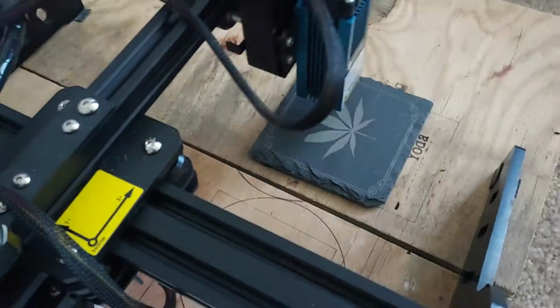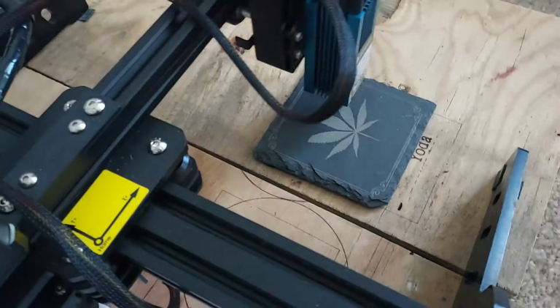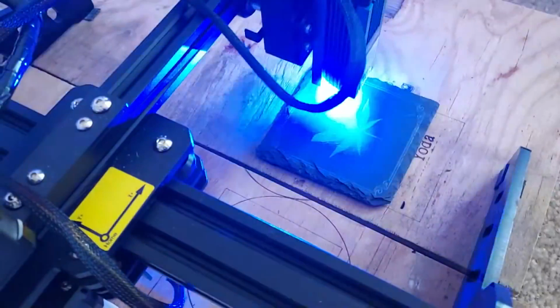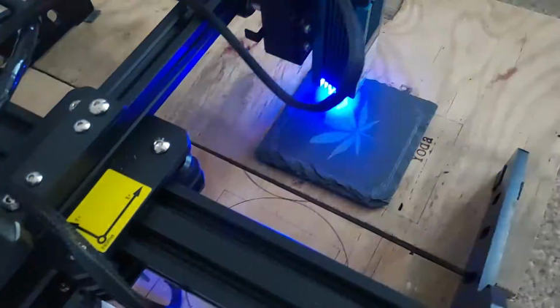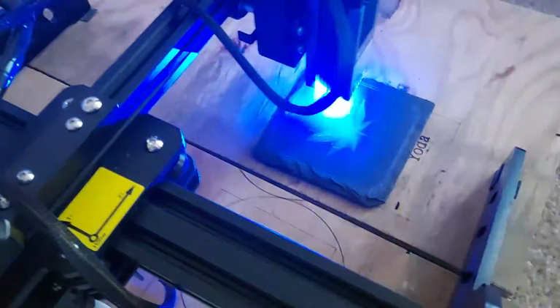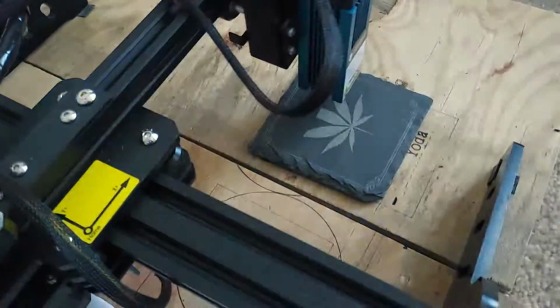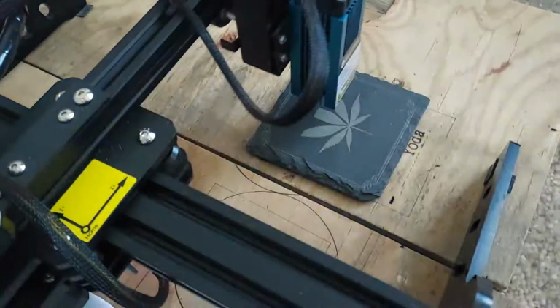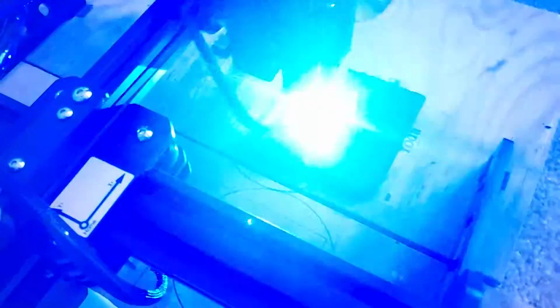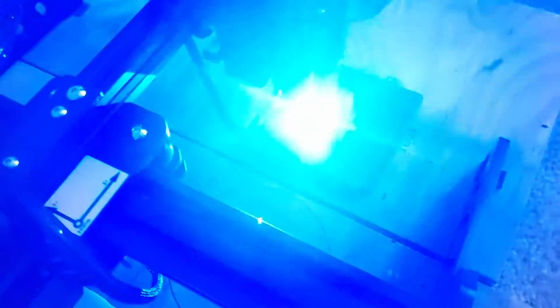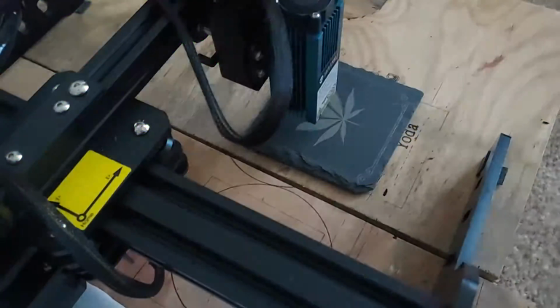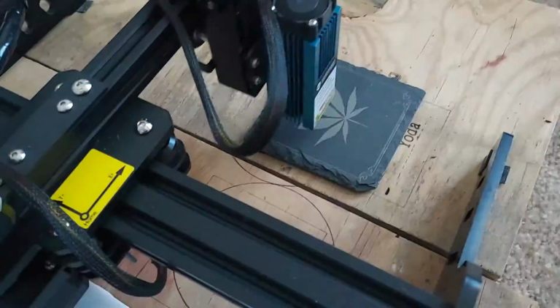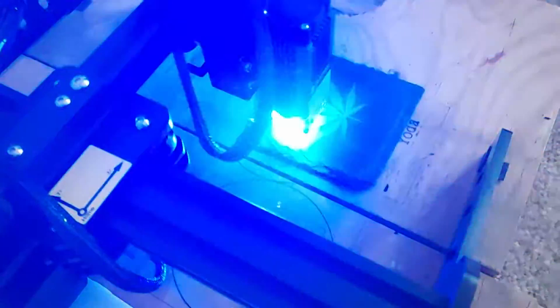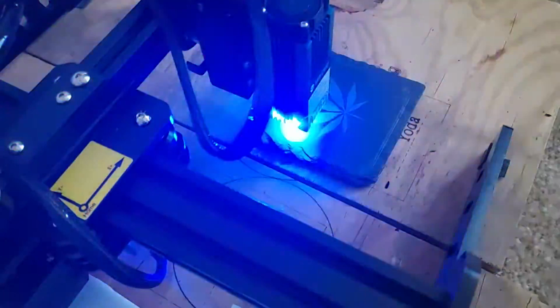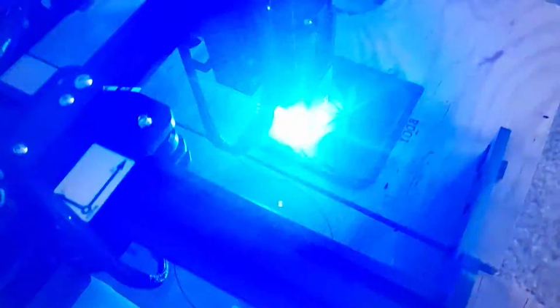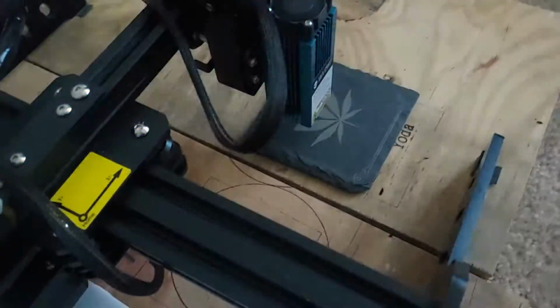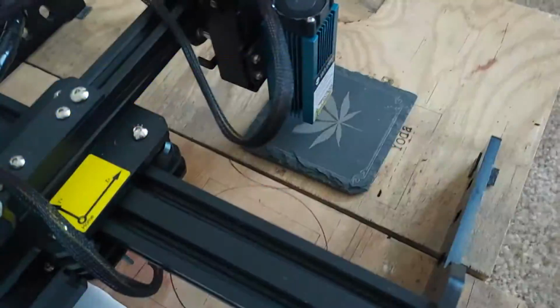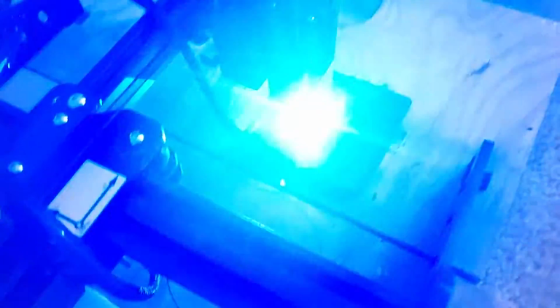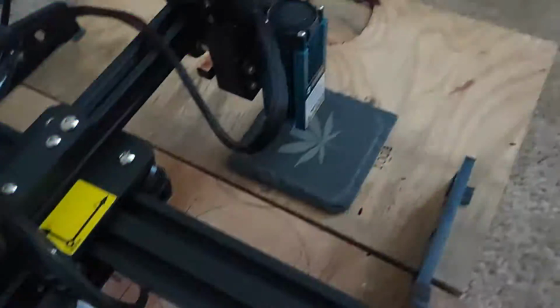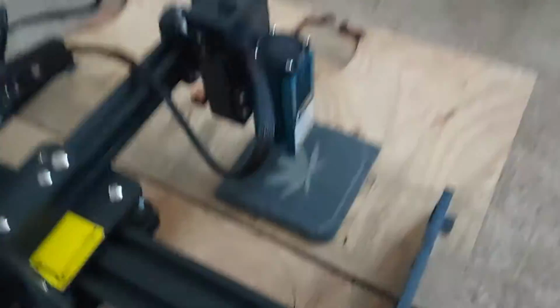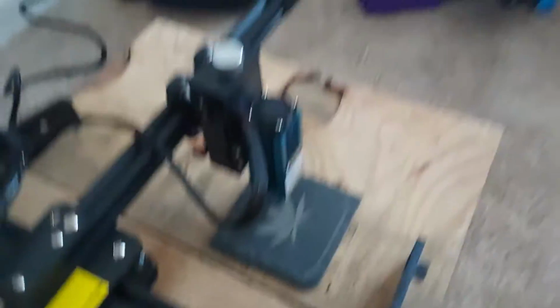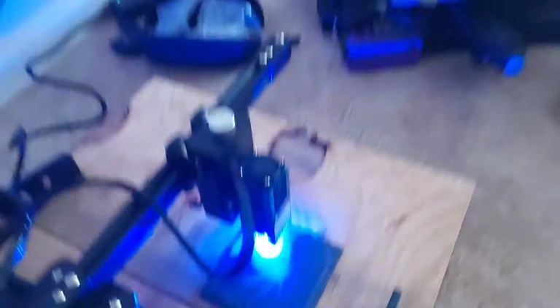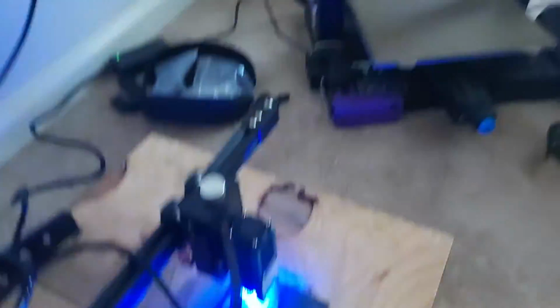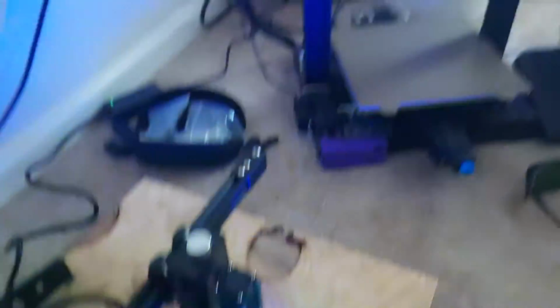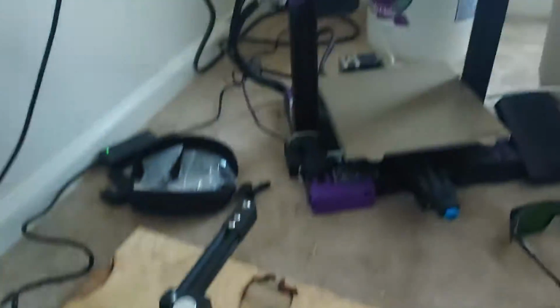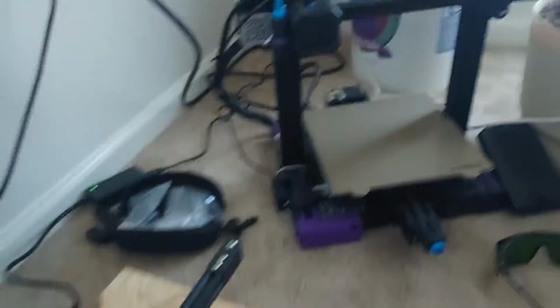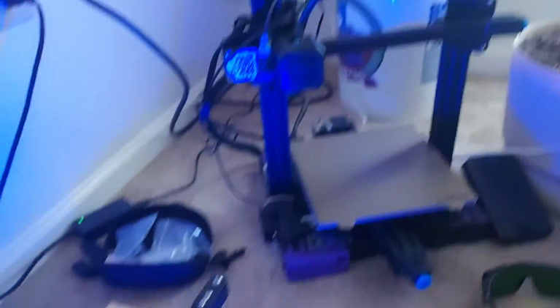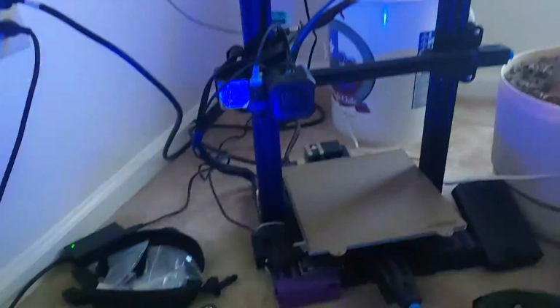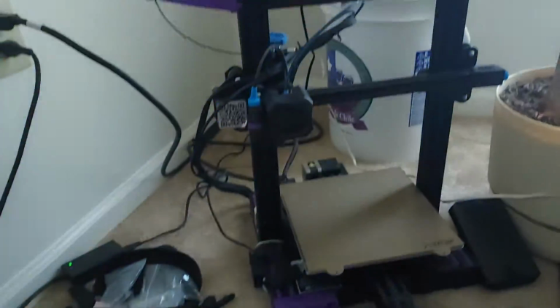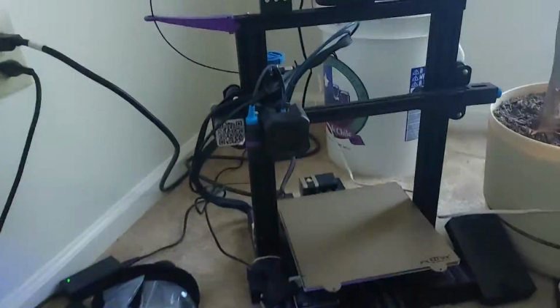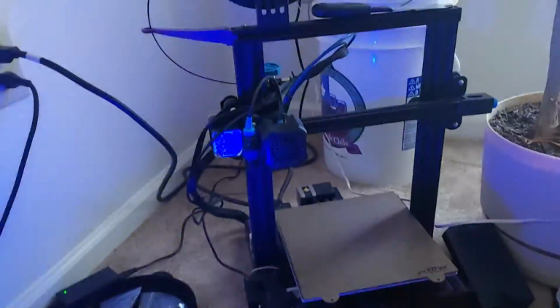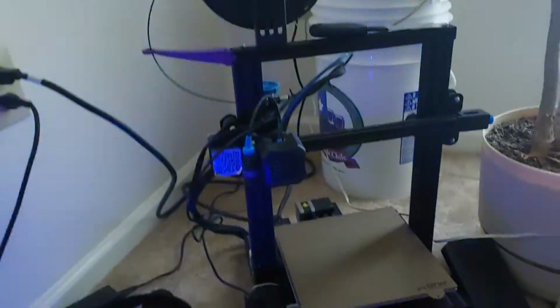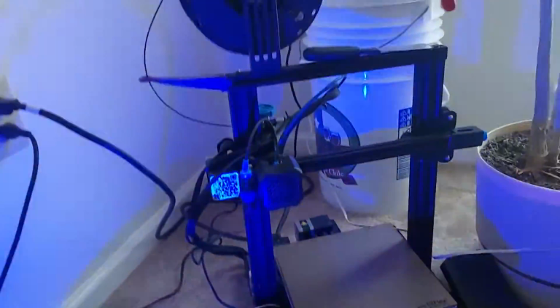It'll take a while to pay back the machine, but what I do is design it in this software here, dump it over to the laser, and then put a lacquer coat on it. That's a 3D printer there.